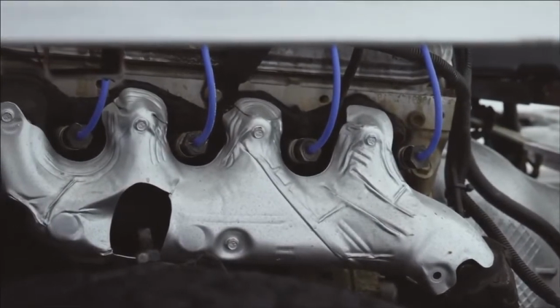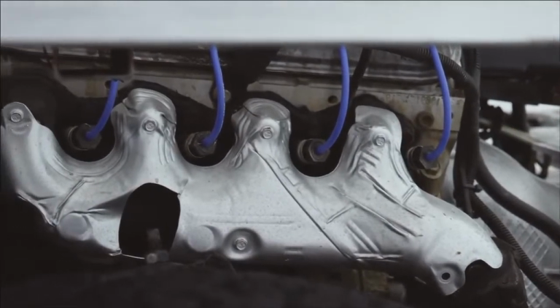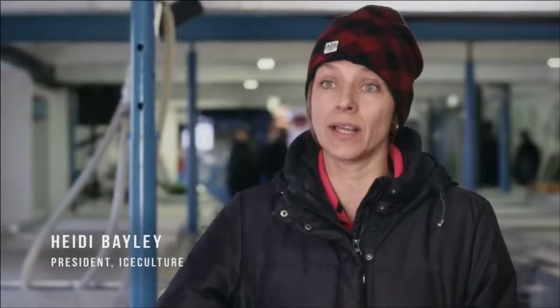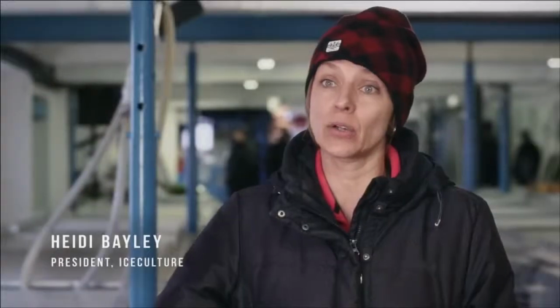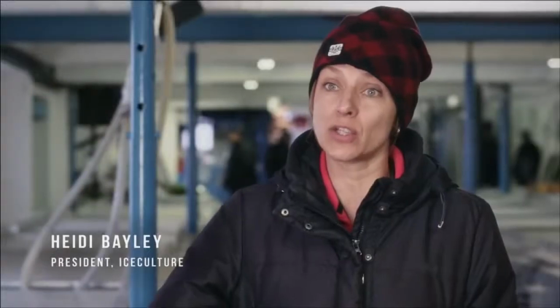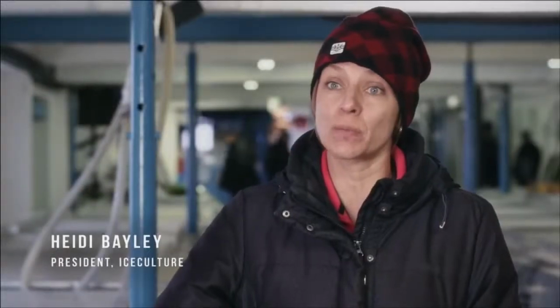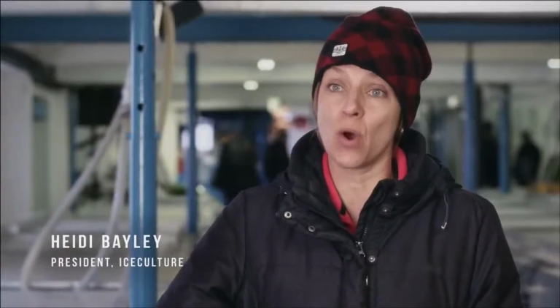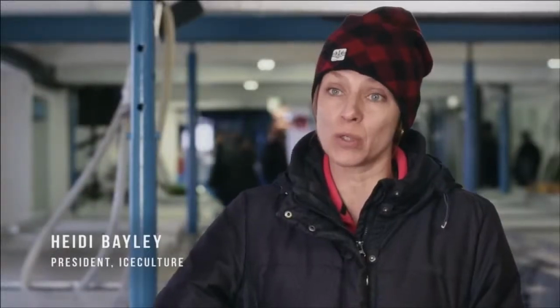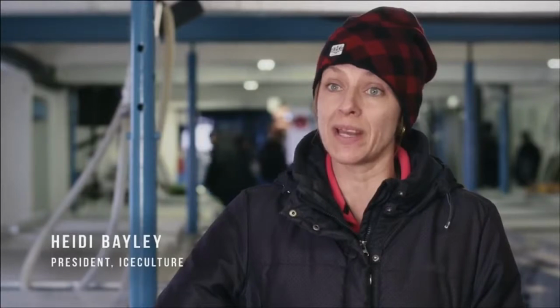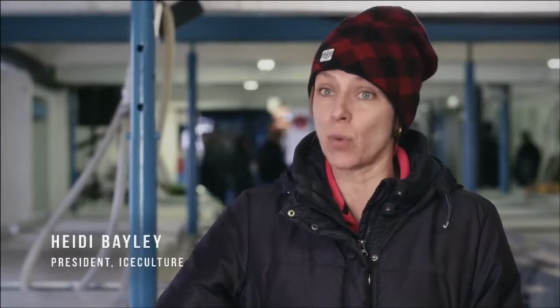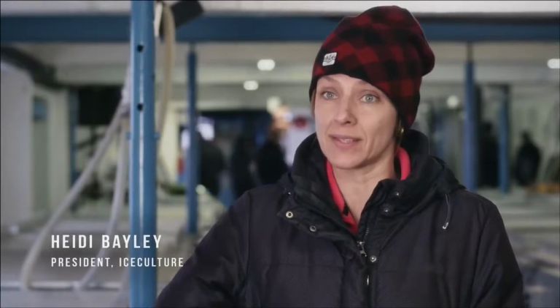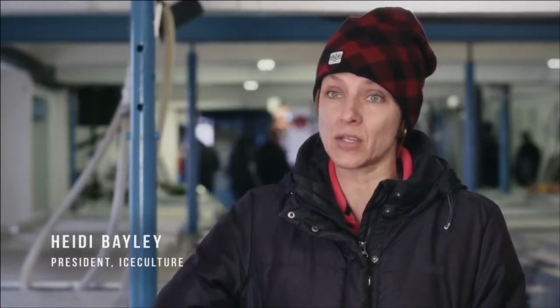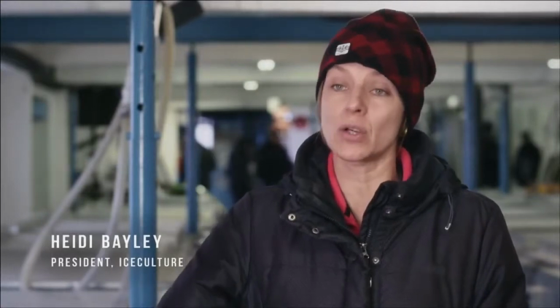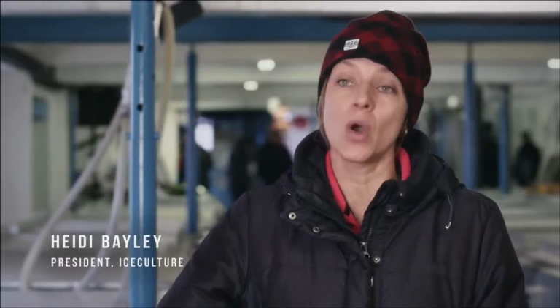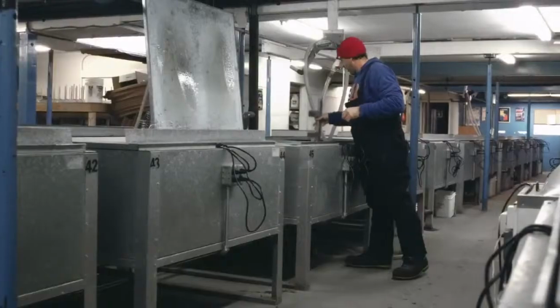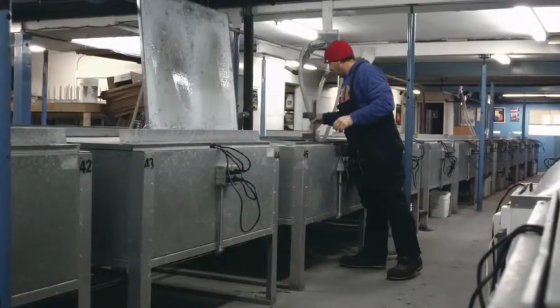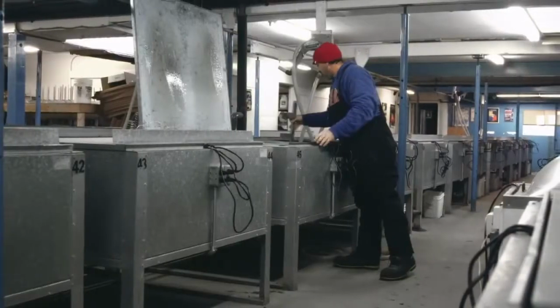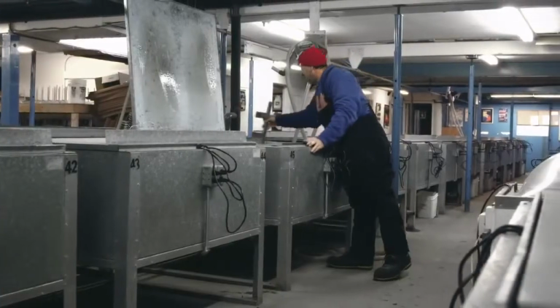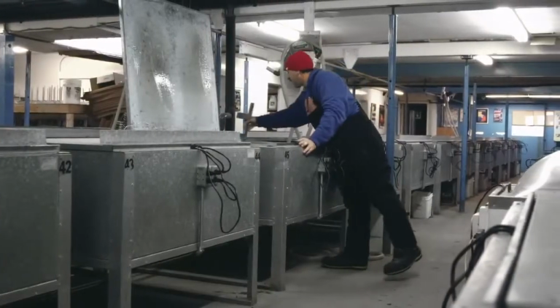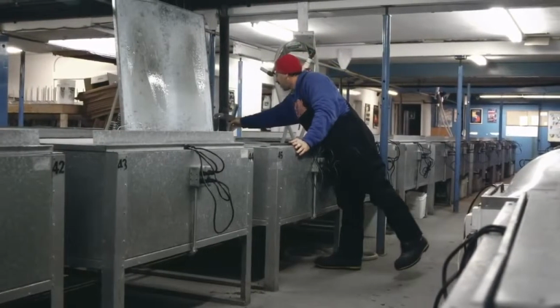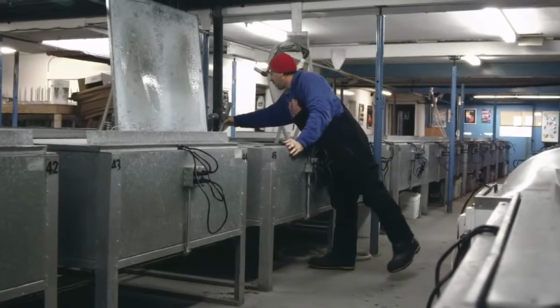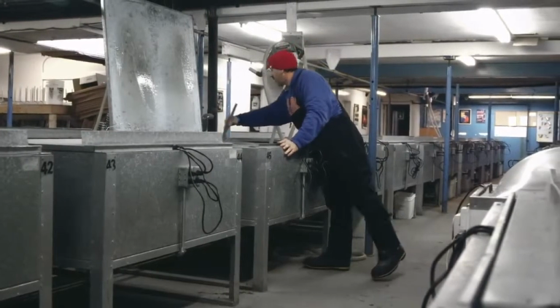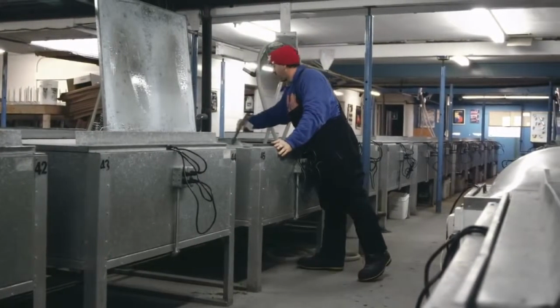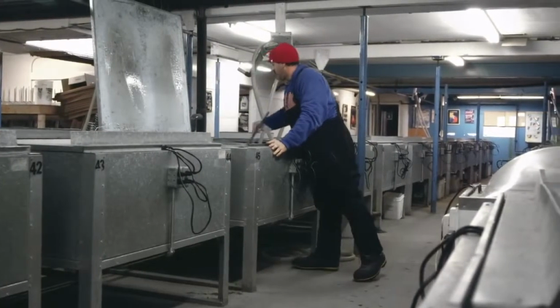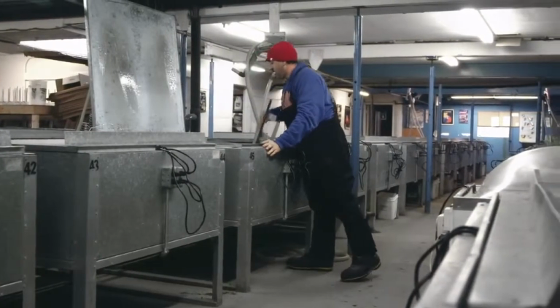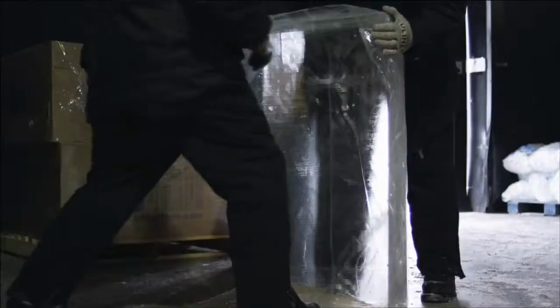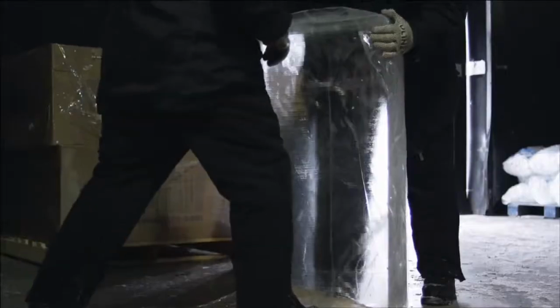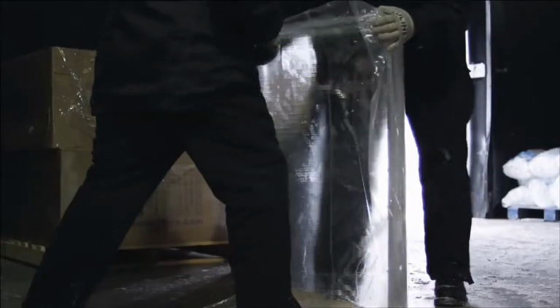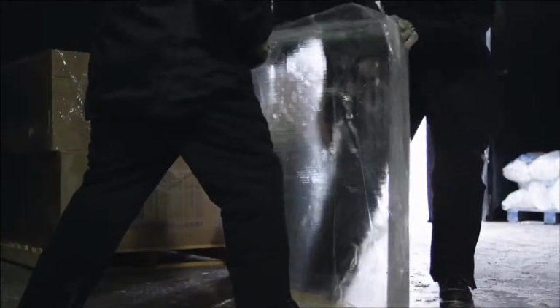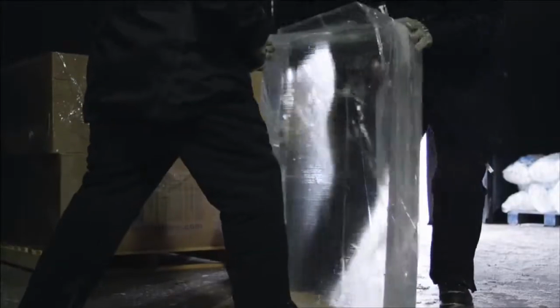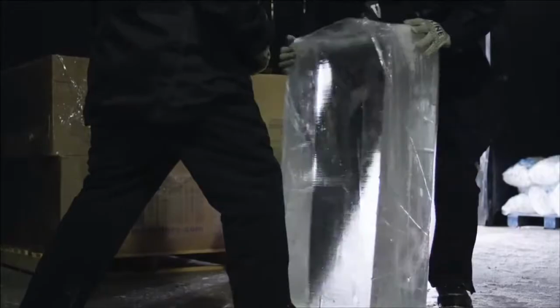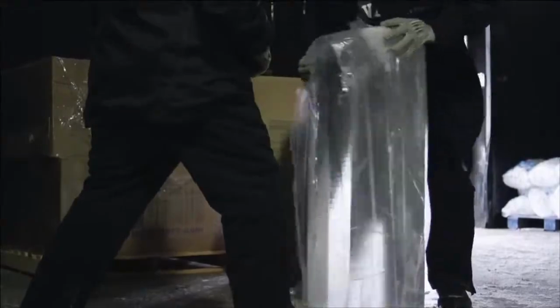Unlike your ice cubes at home, which might have a white centre — which is actually air trapped inside — we remove all that air so our blocks are crystal clear.